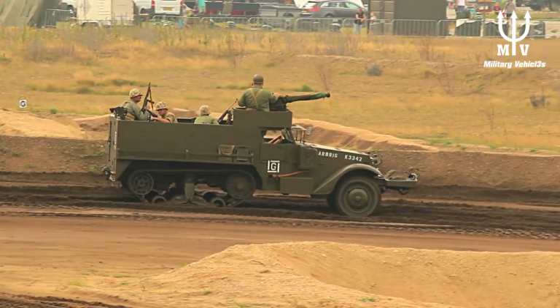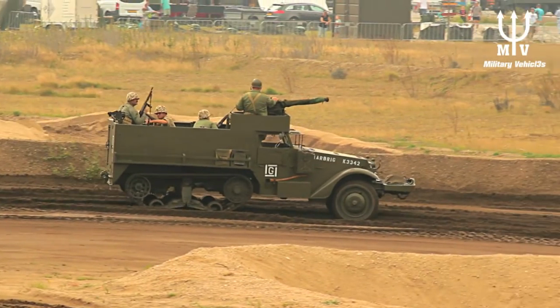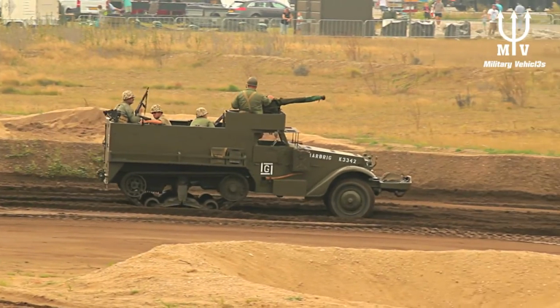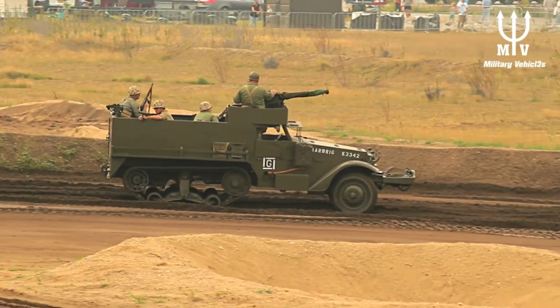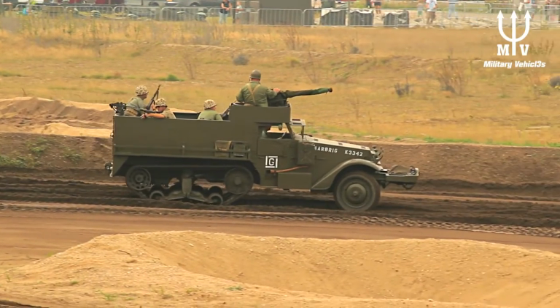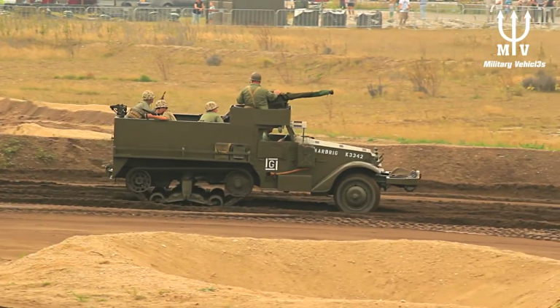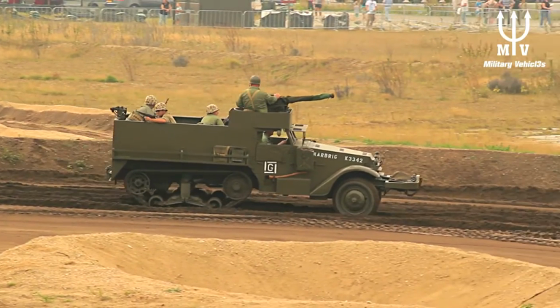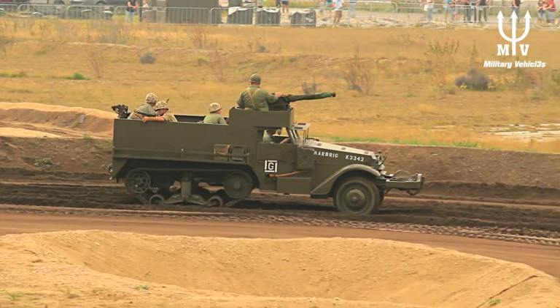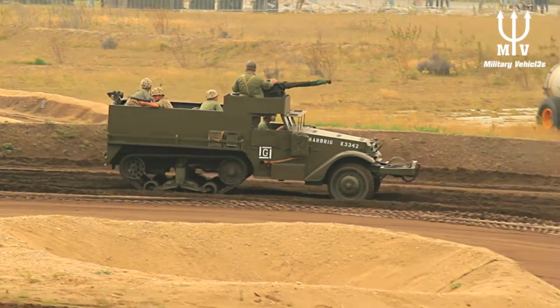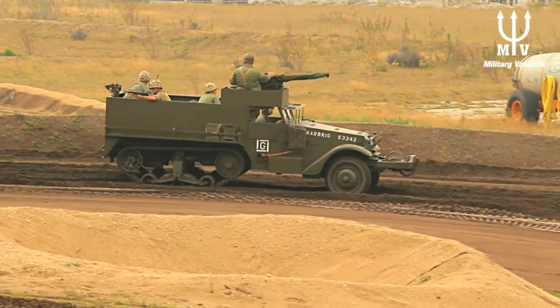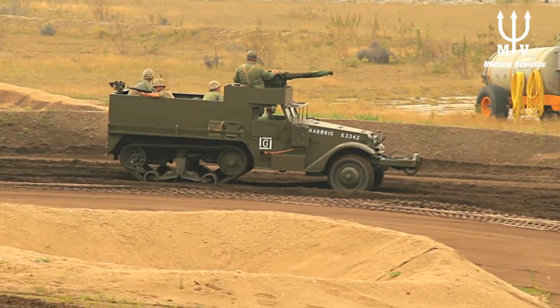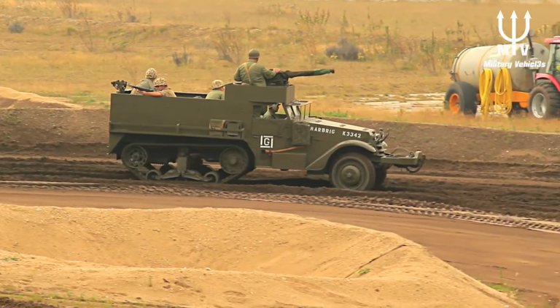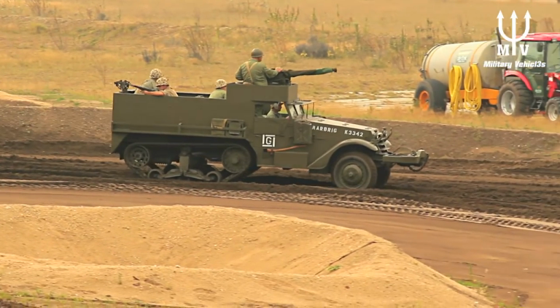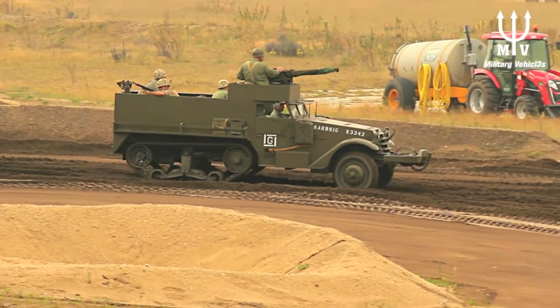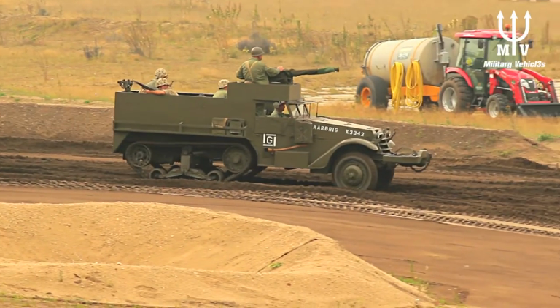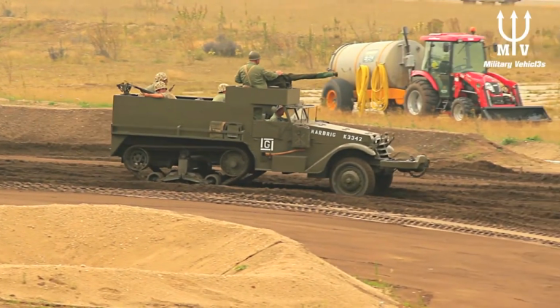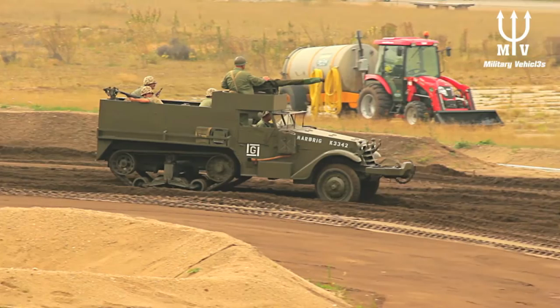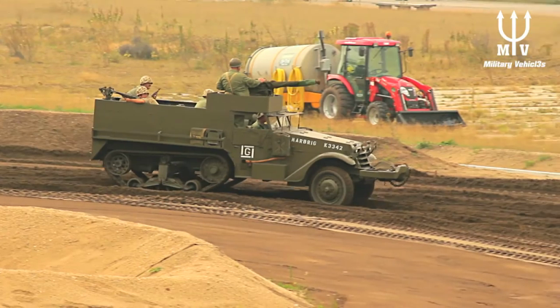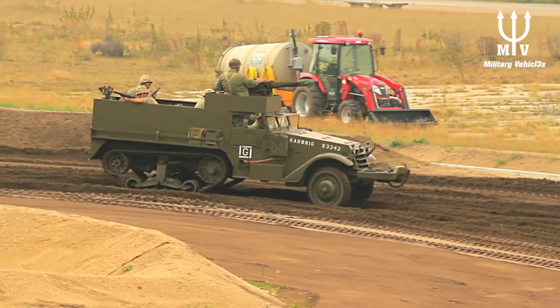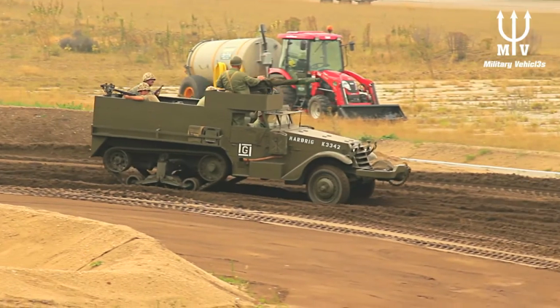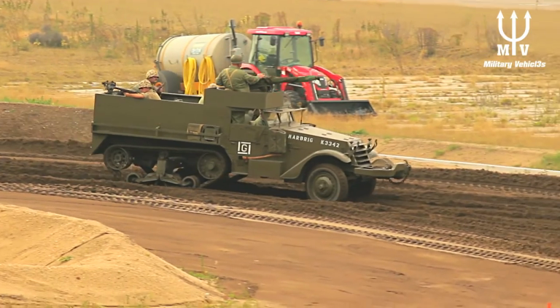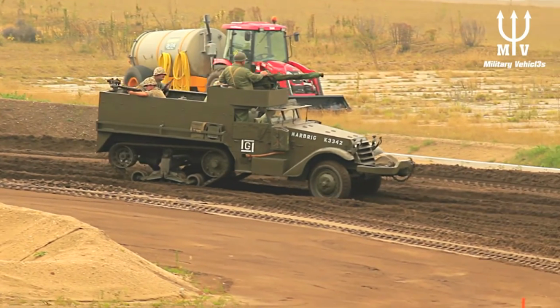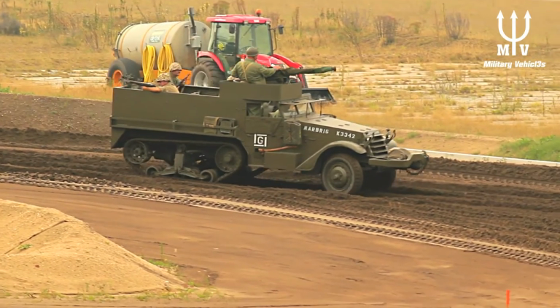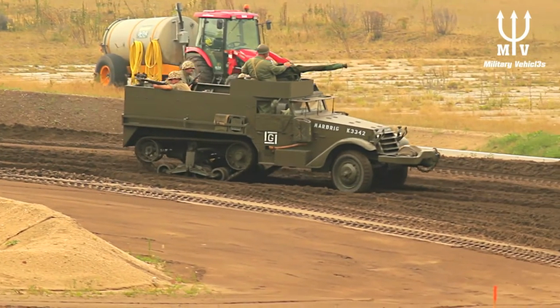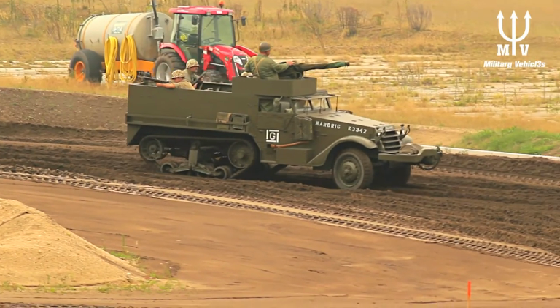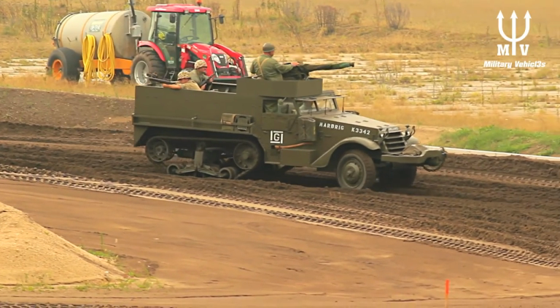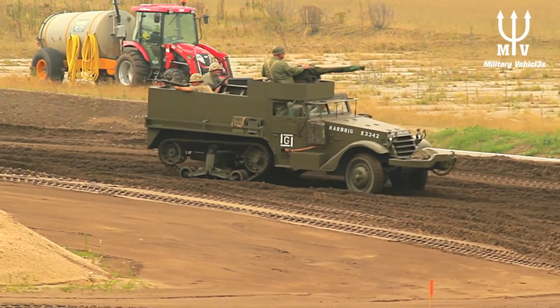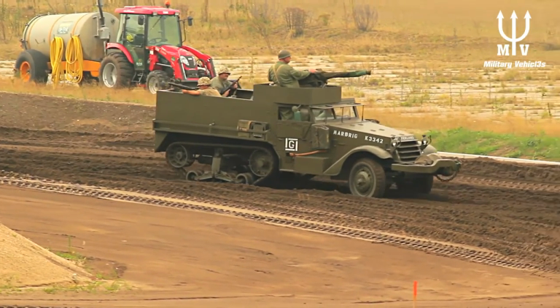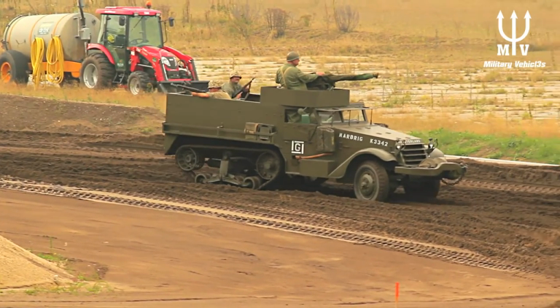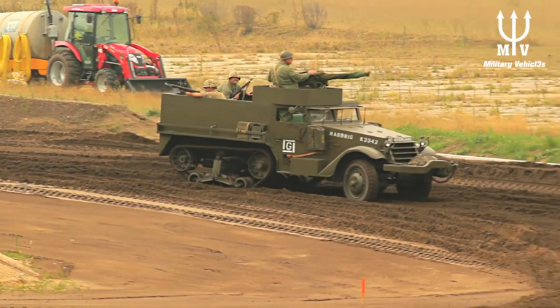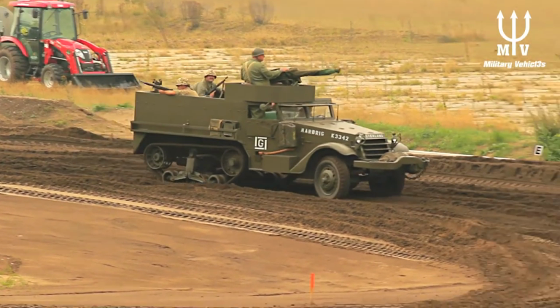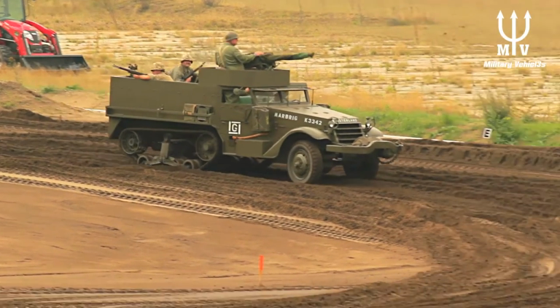The Koninklijke Manet Chaussée also used this type of vehicle for a few years, in the so-called G-Escadron.